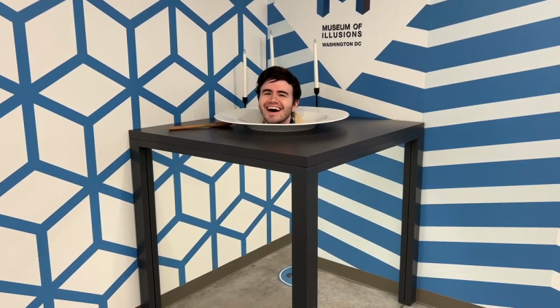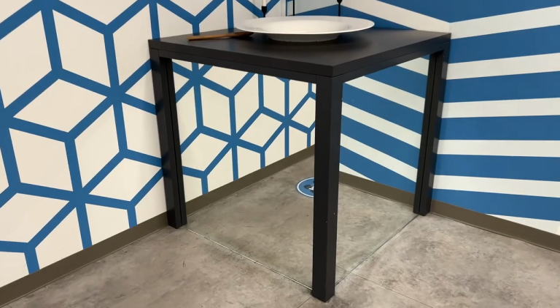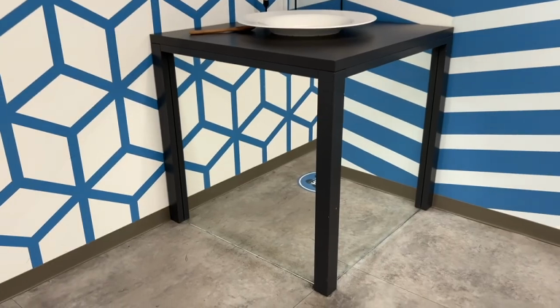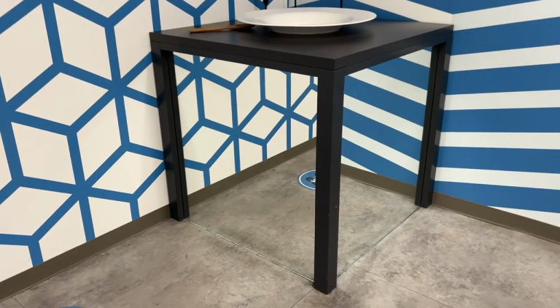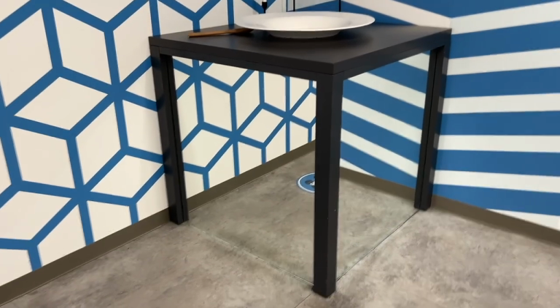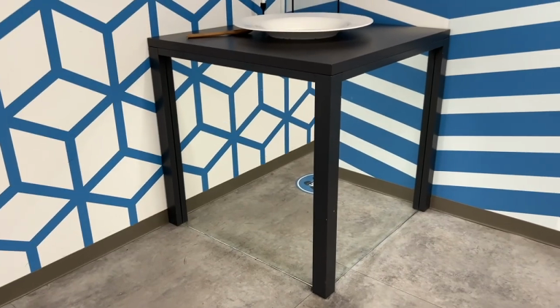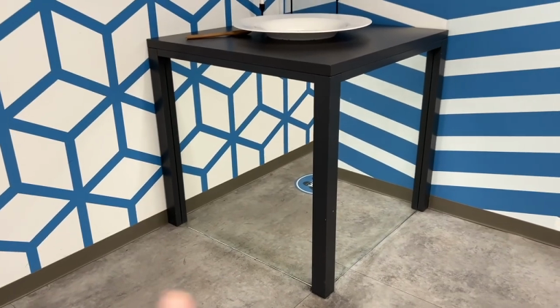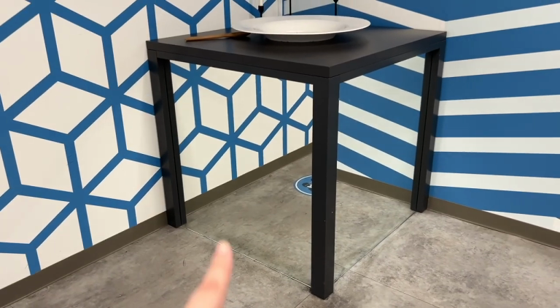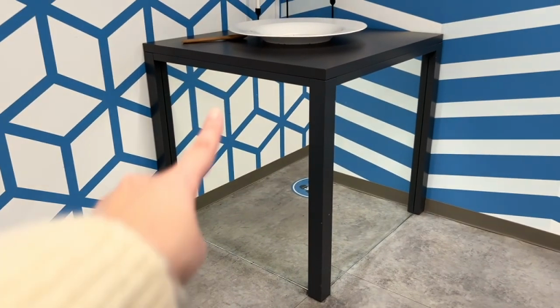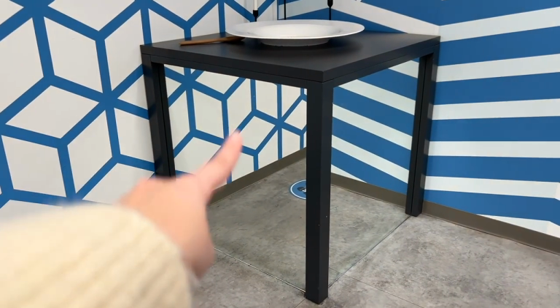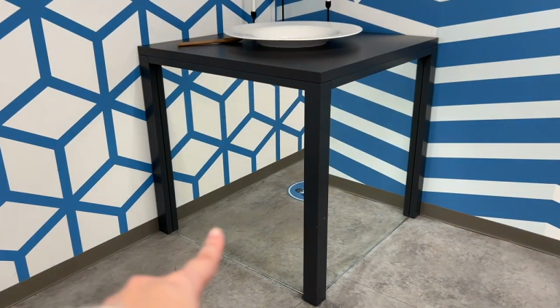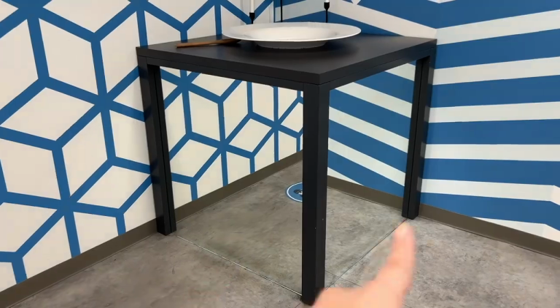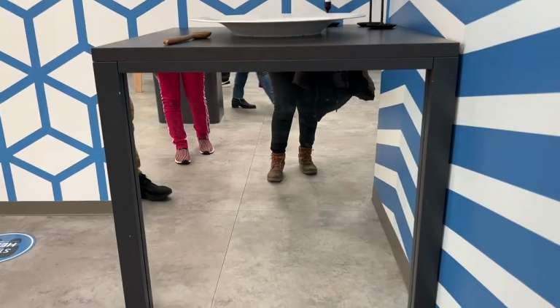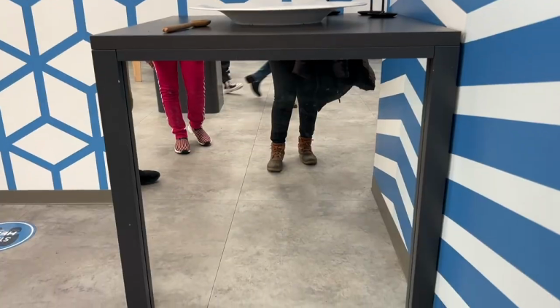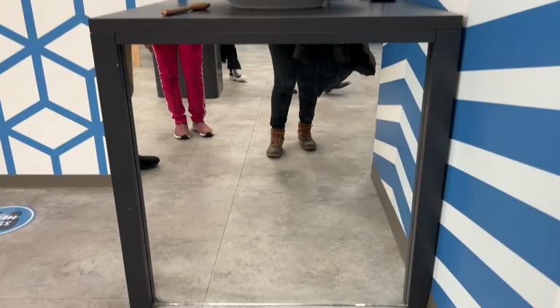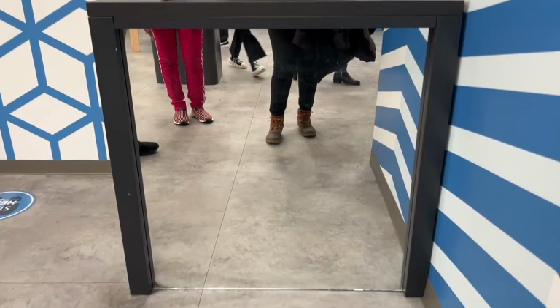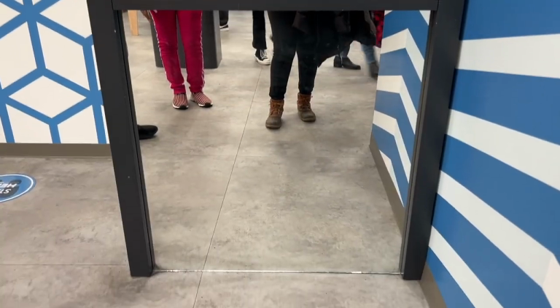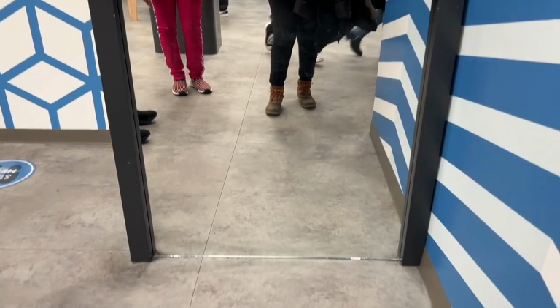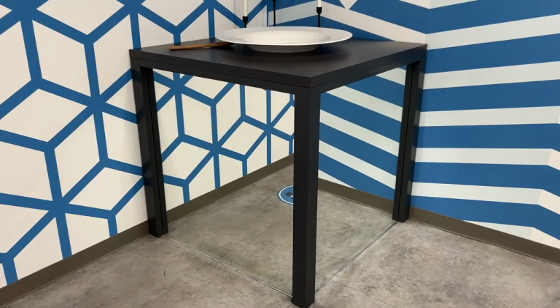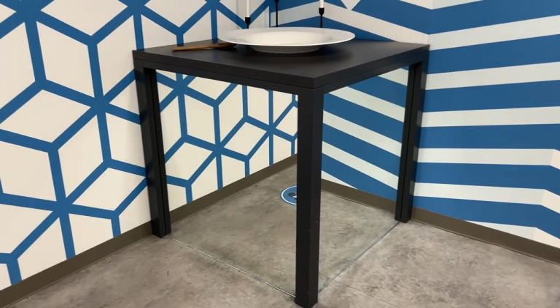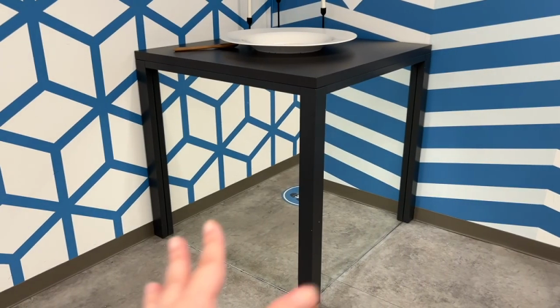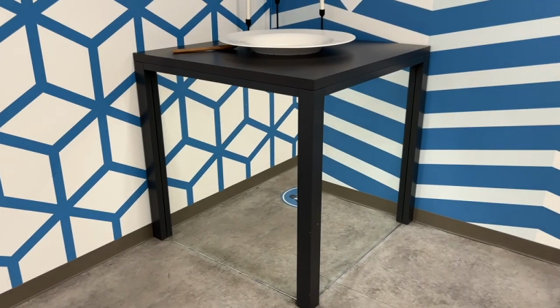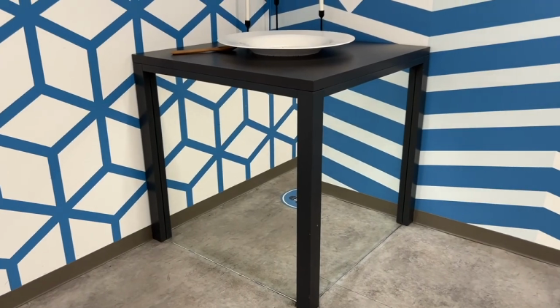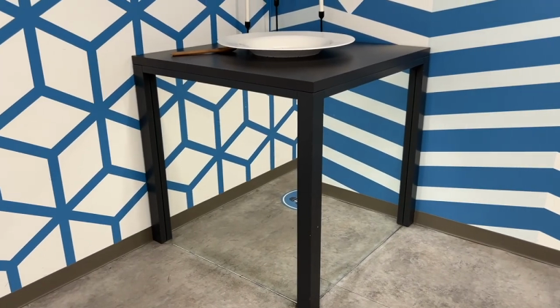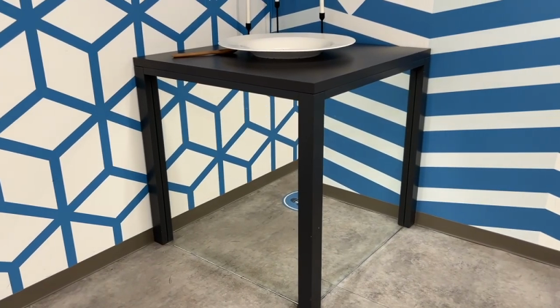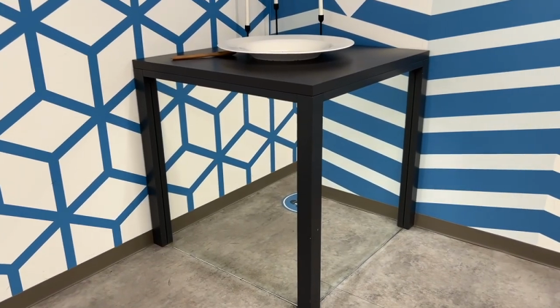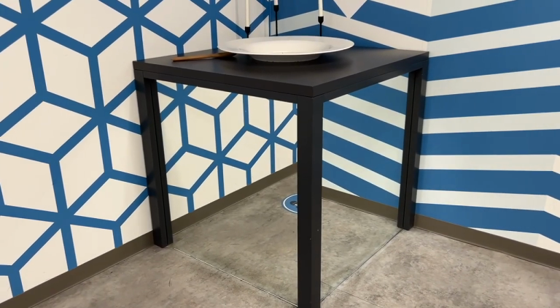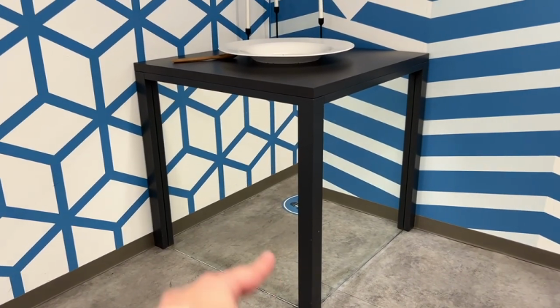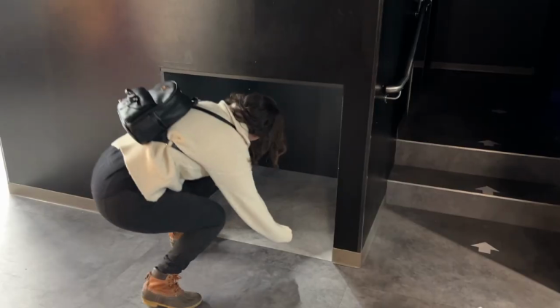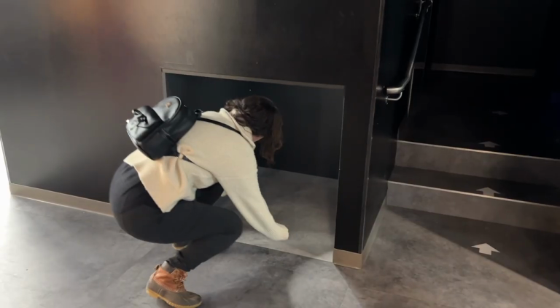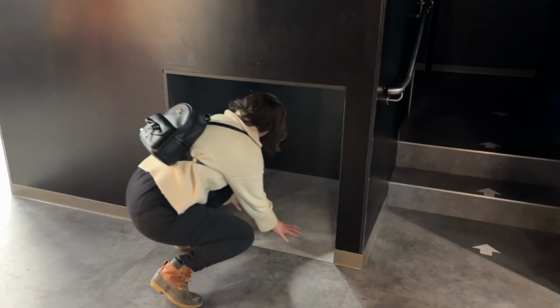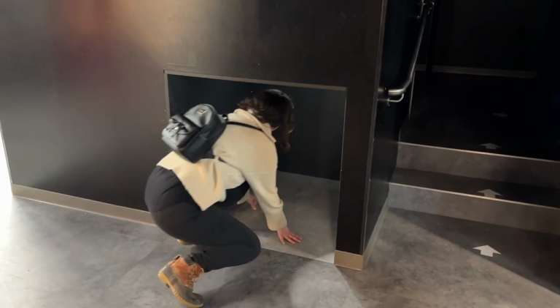So how it works is there are mirrors here to make it look like it's a standalone table, but you can actually go inside of it.